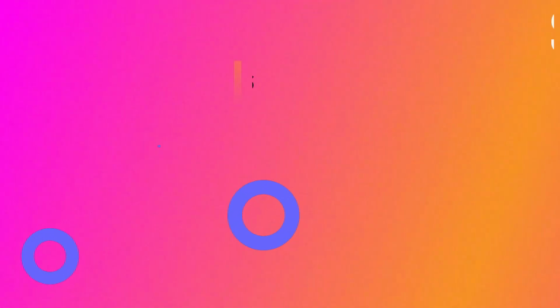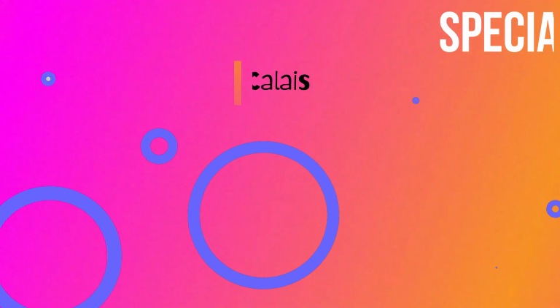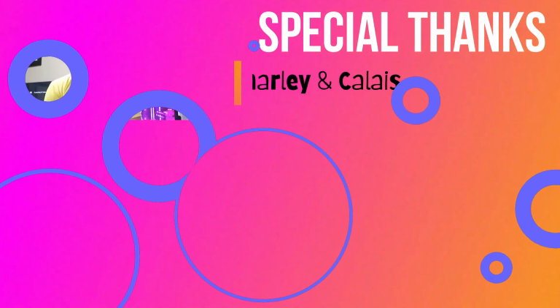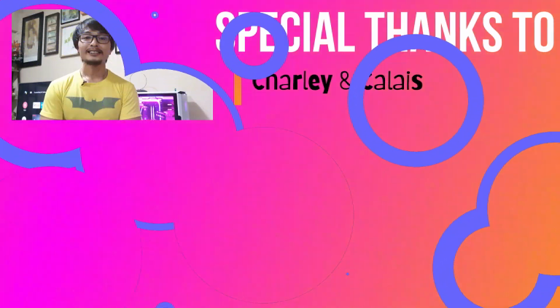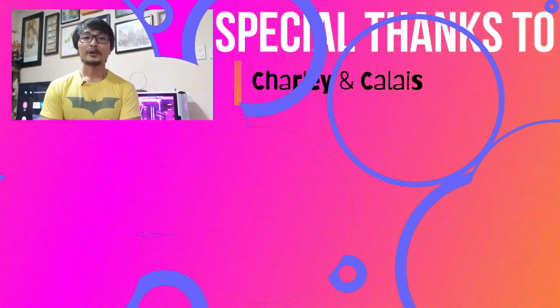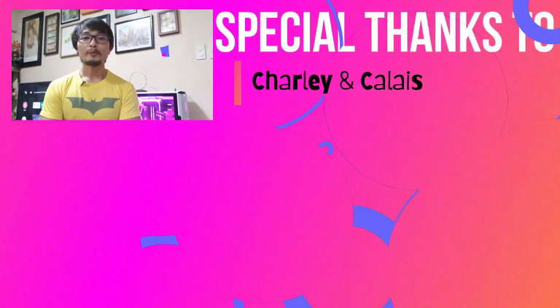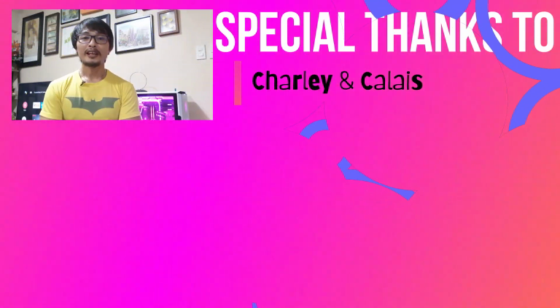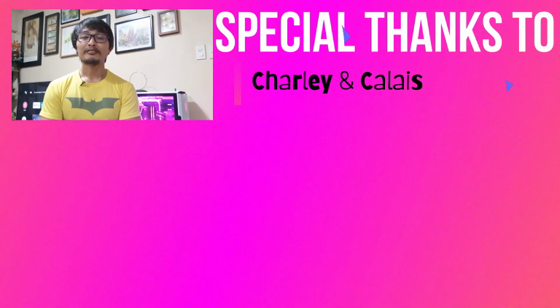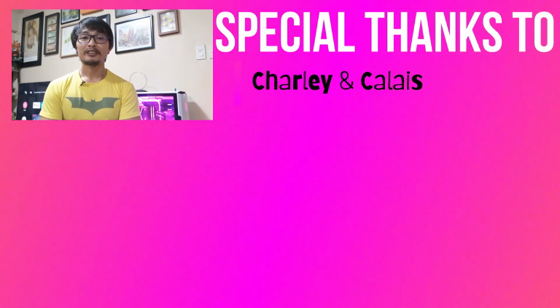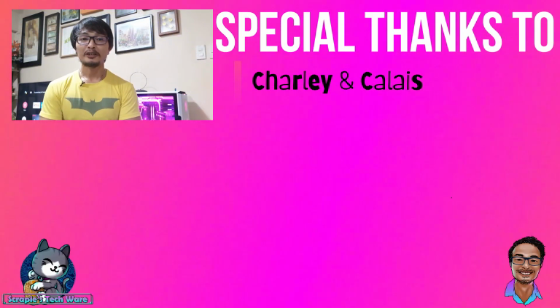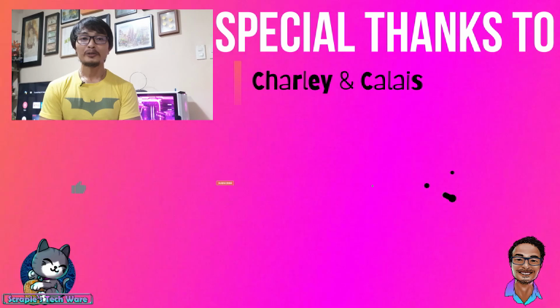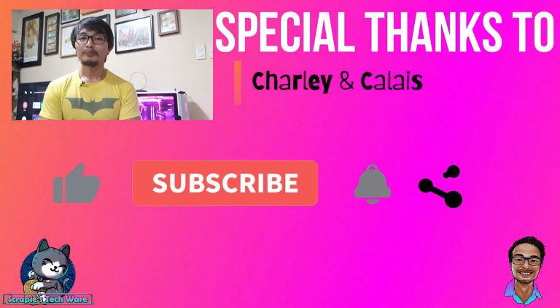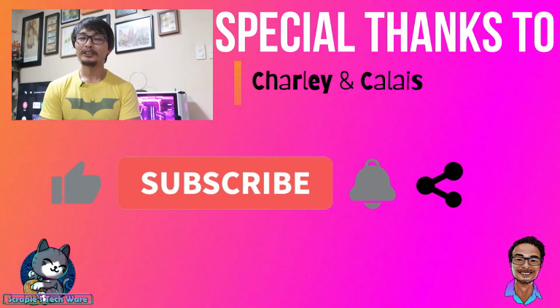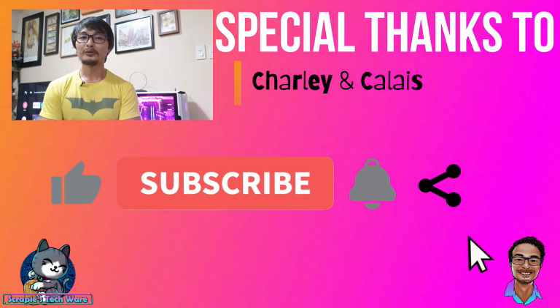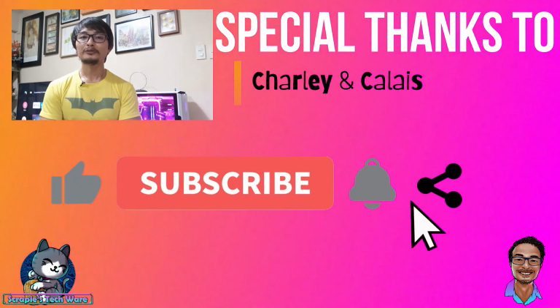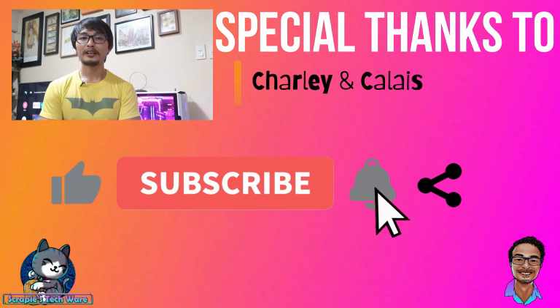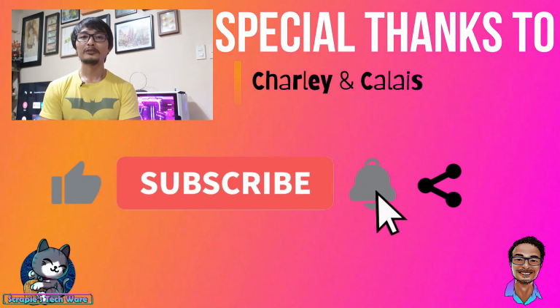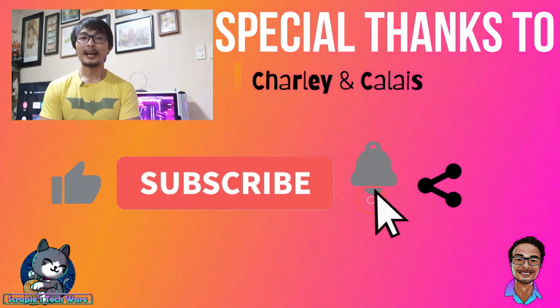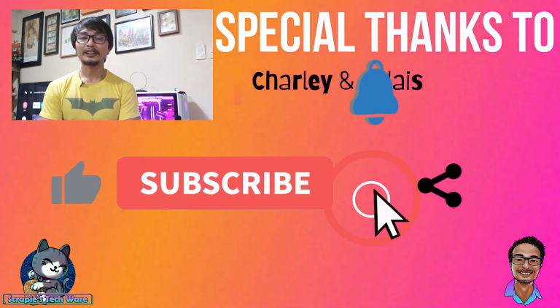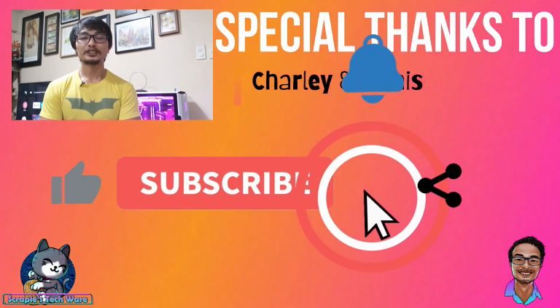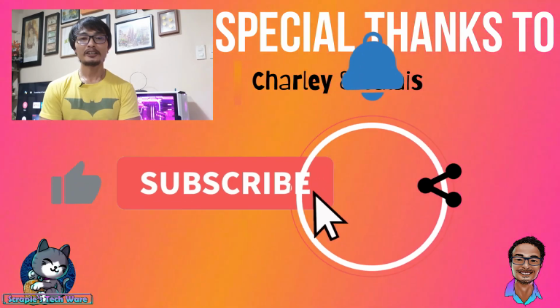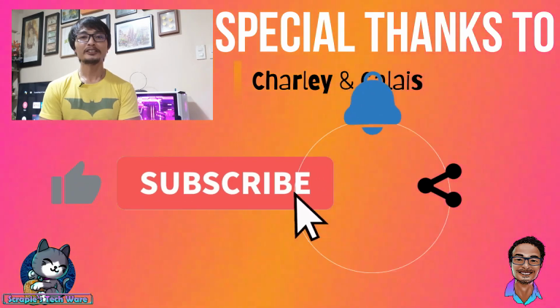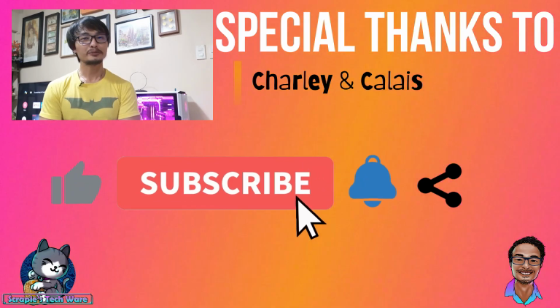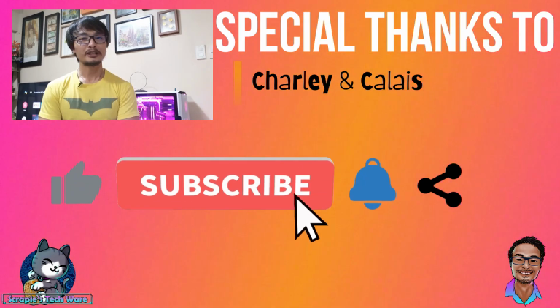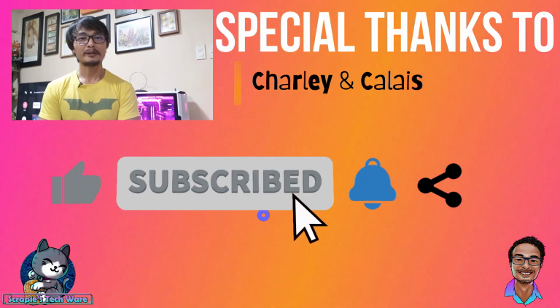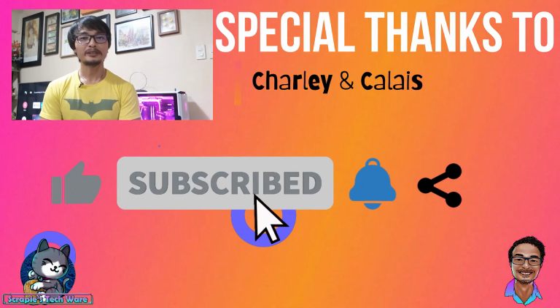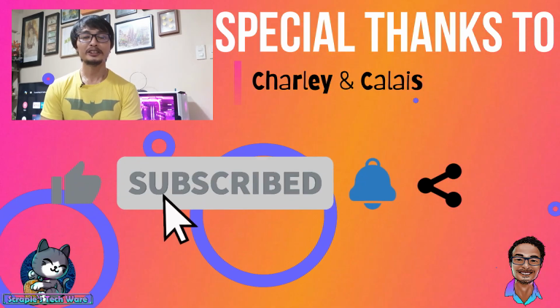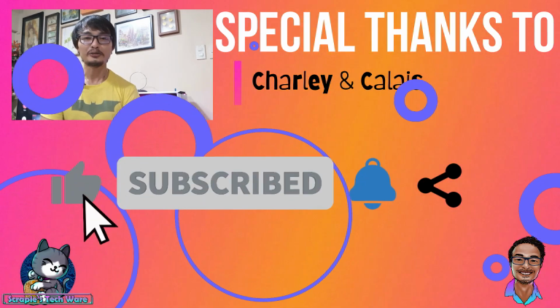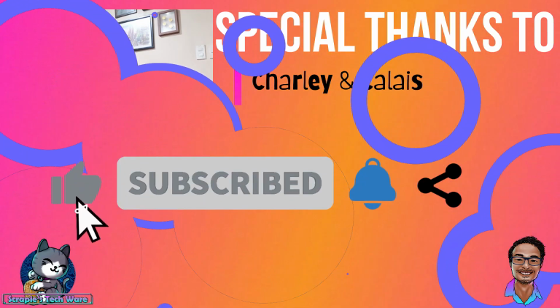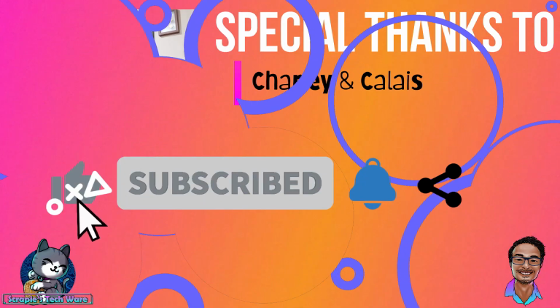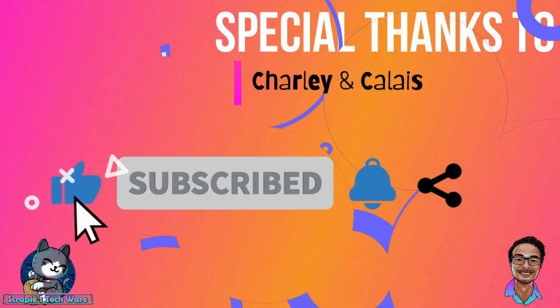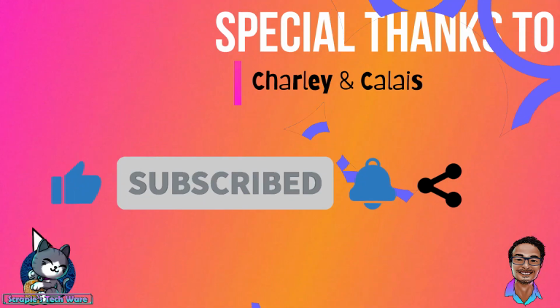Okay guys, I hope you liked the video. Please don't forget to like, share, and subscribe. See you on the next video.